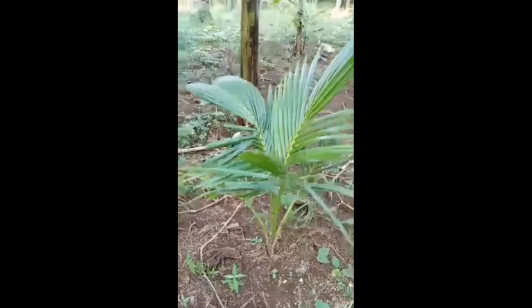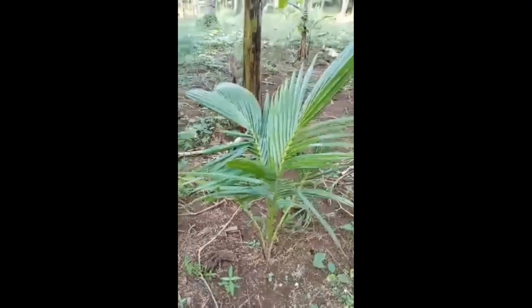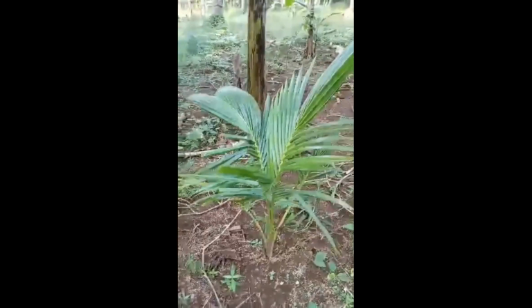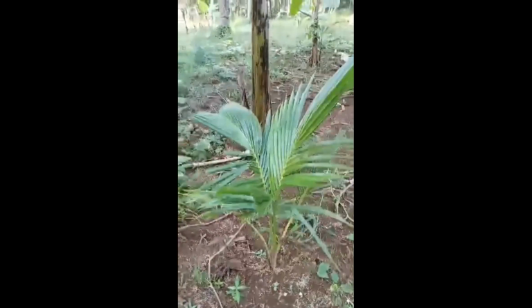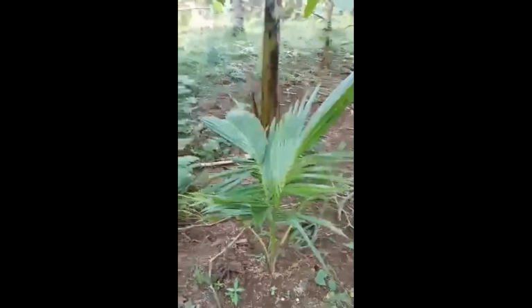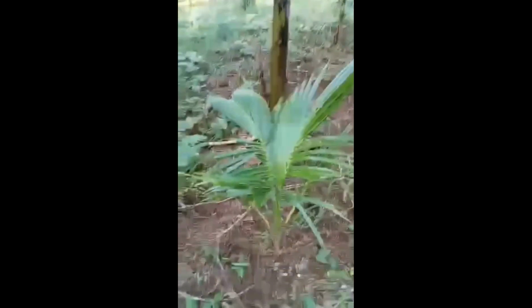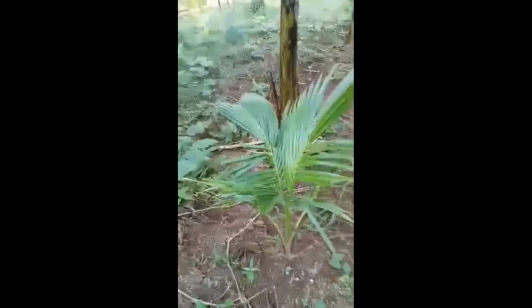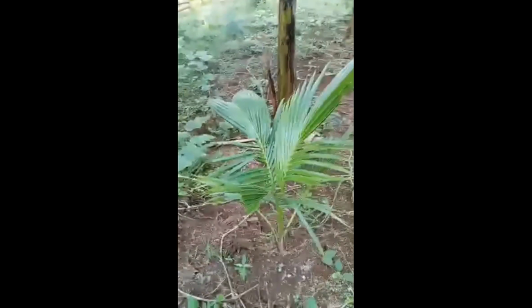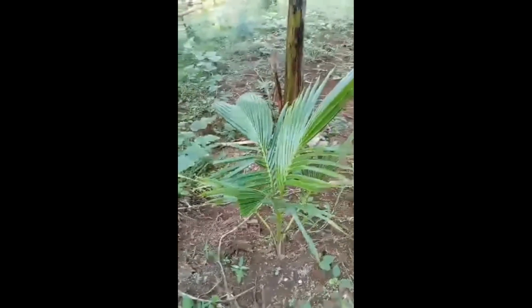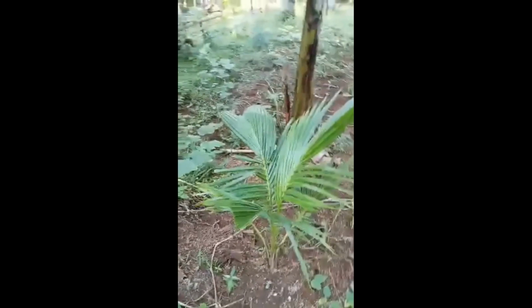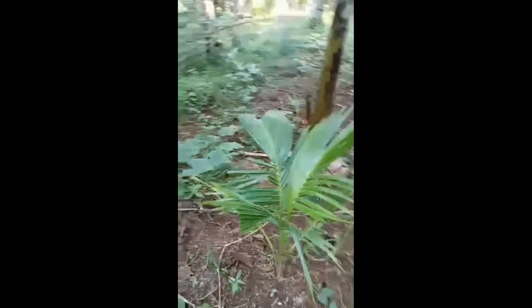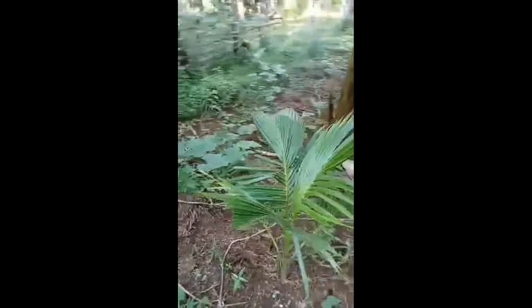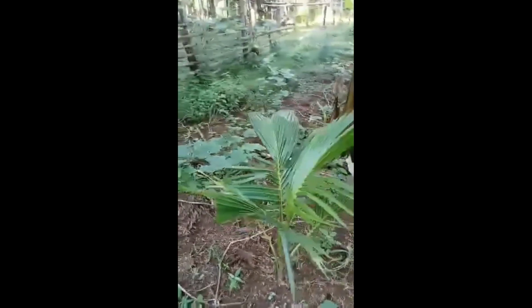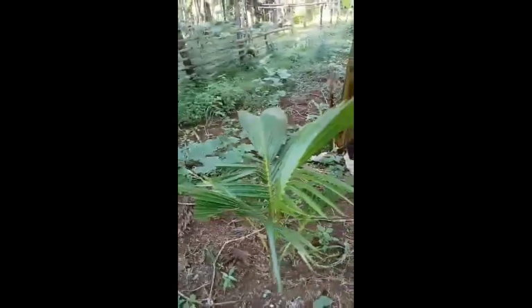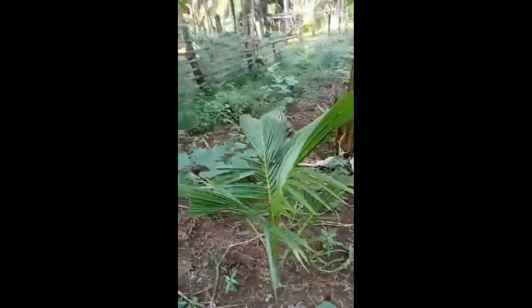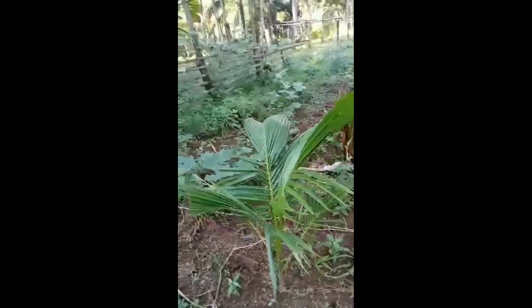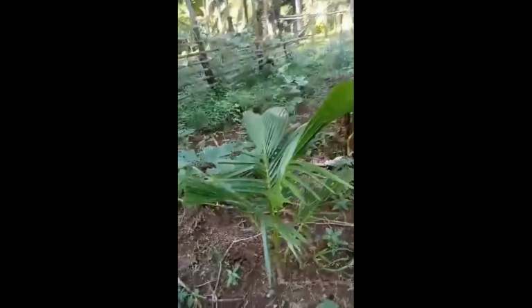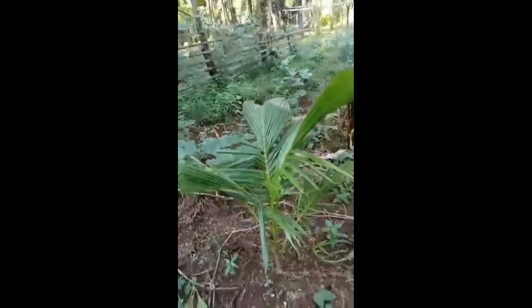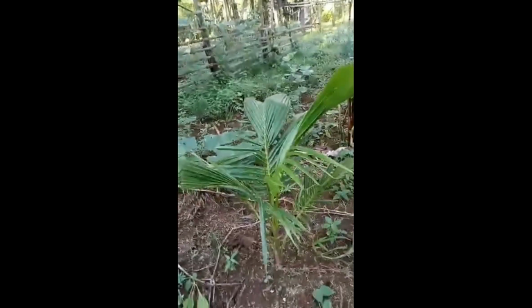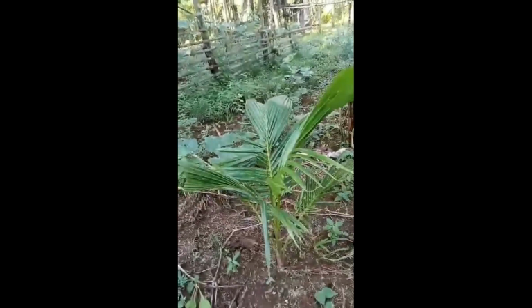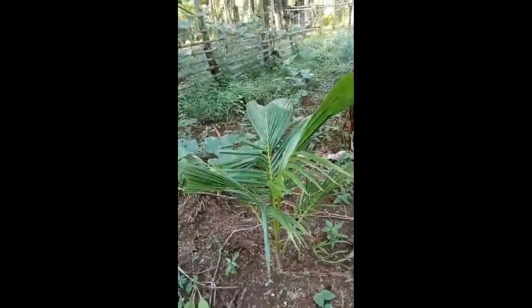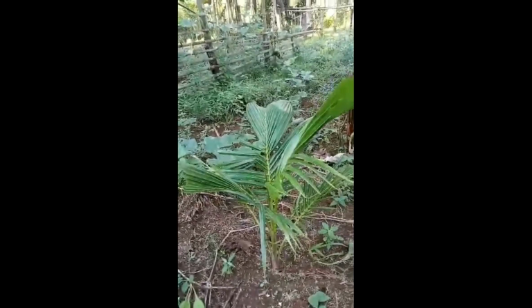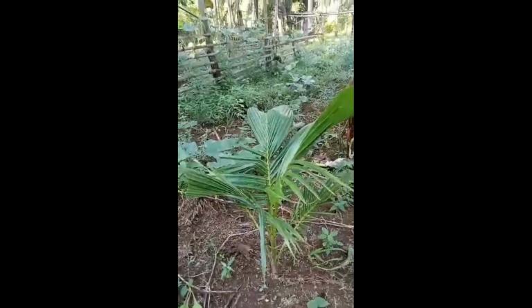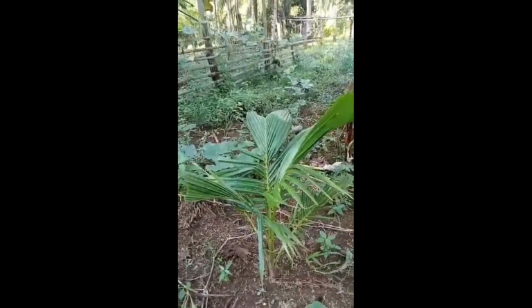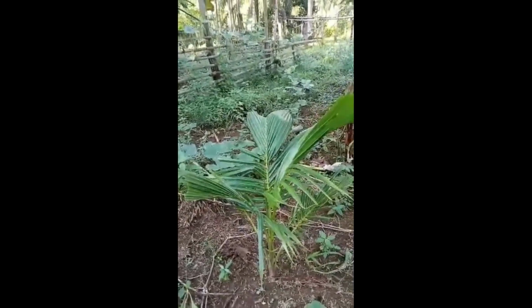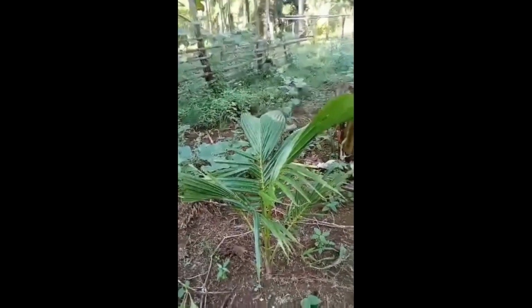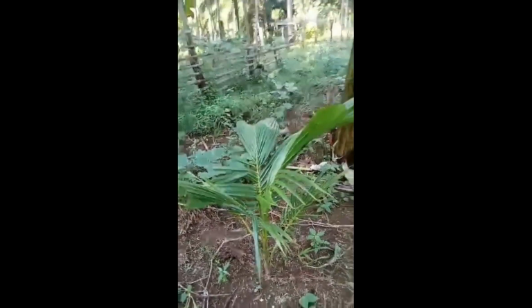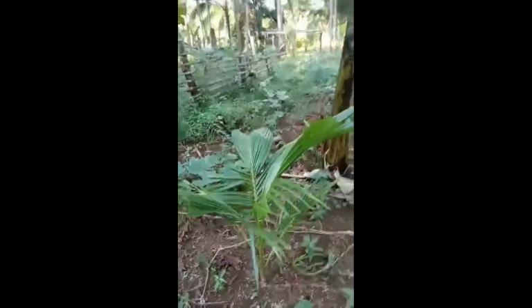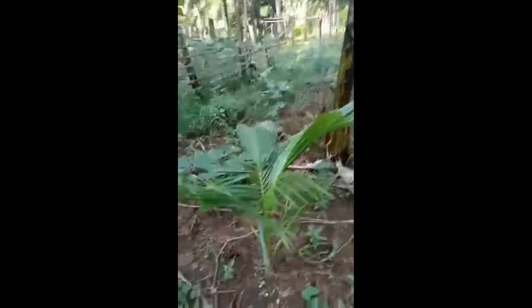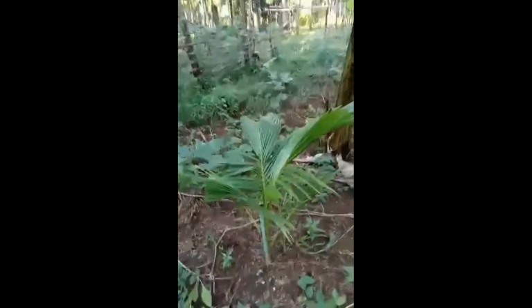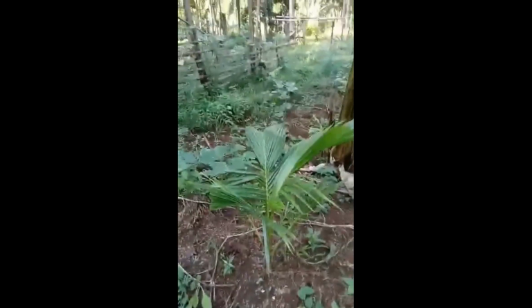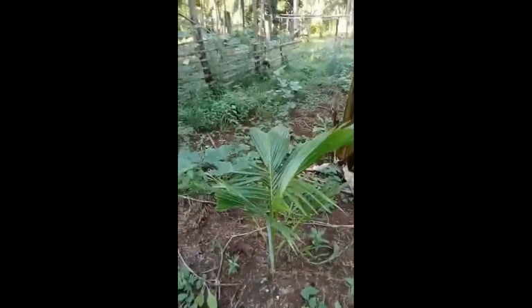And here is our dwarf coconuts. I bought this plant, and it looks like it's growing.